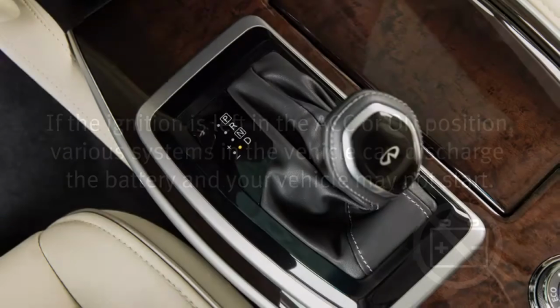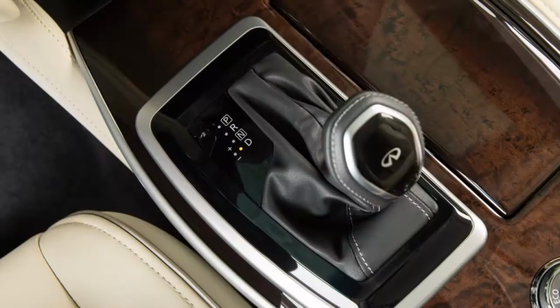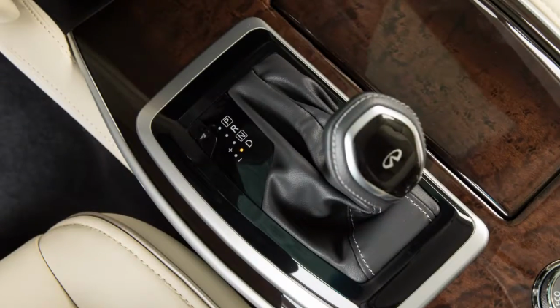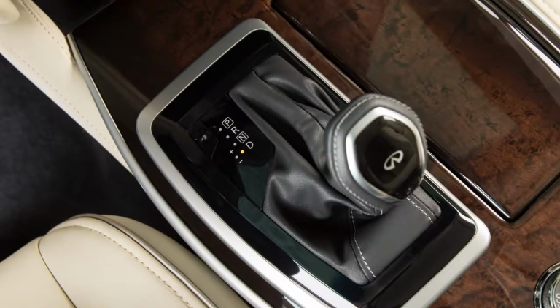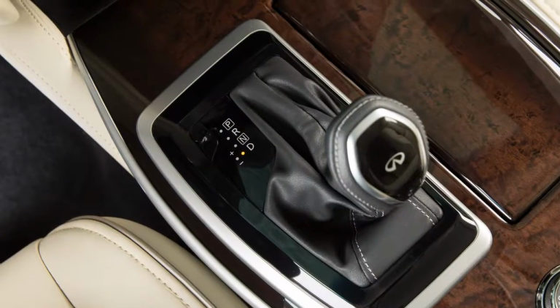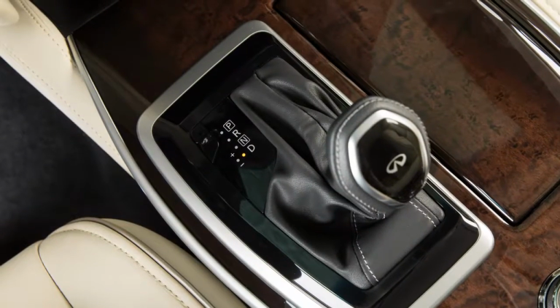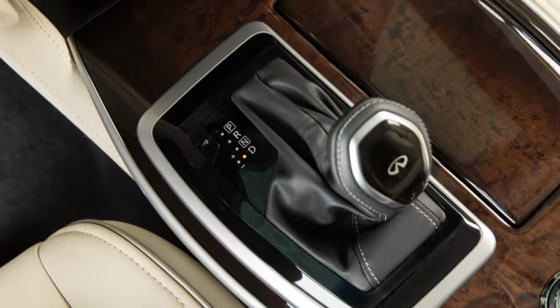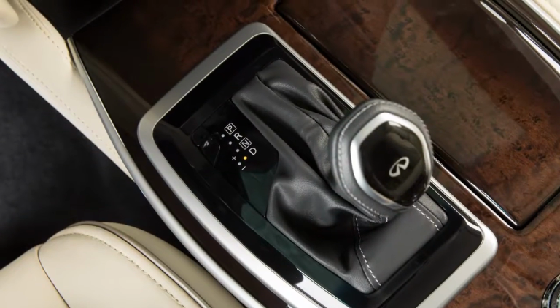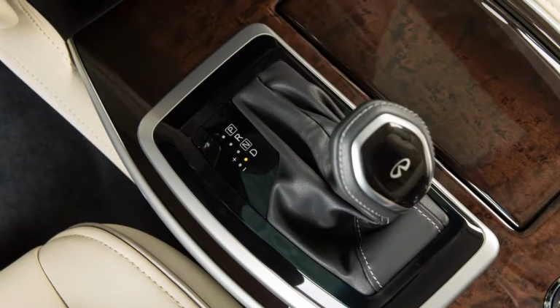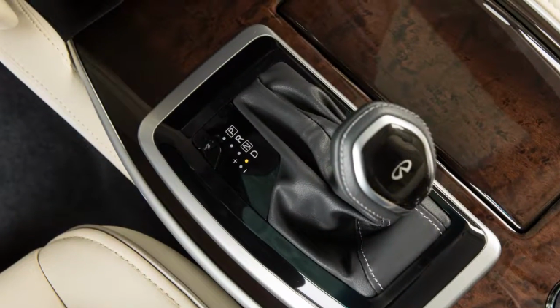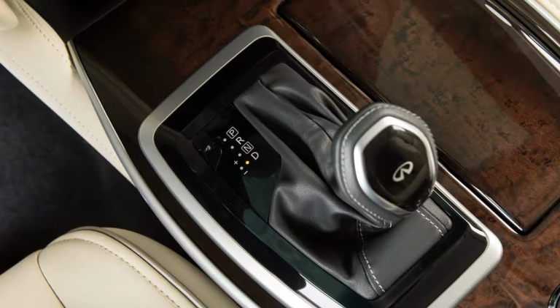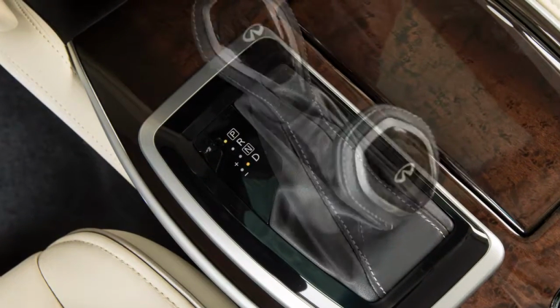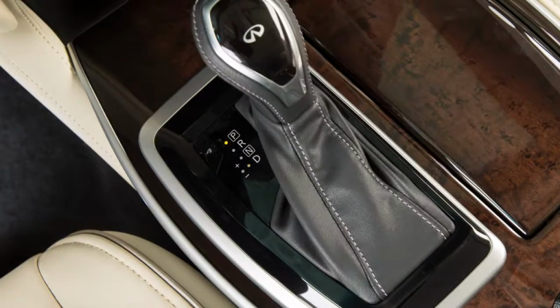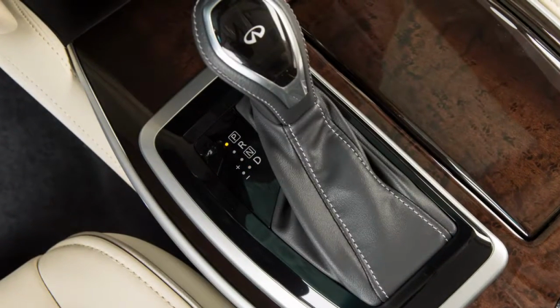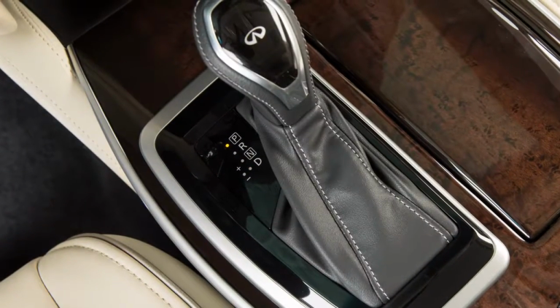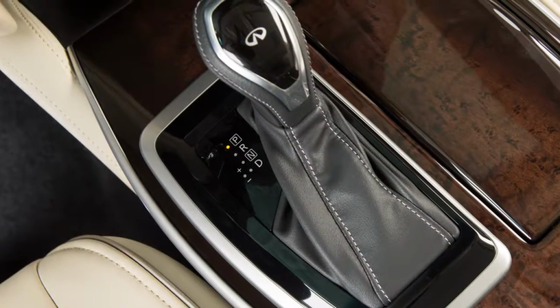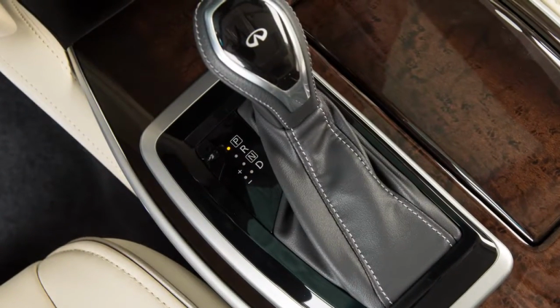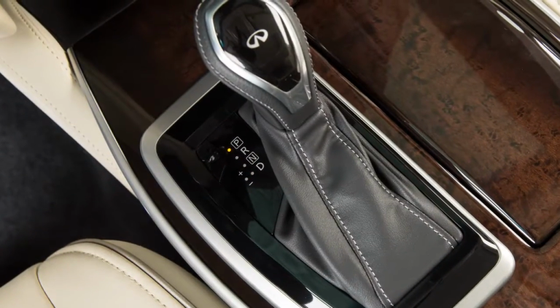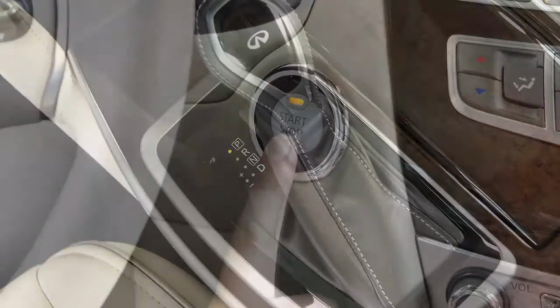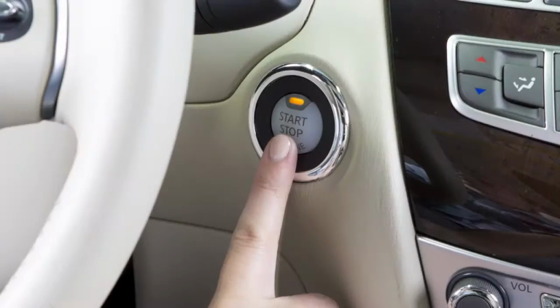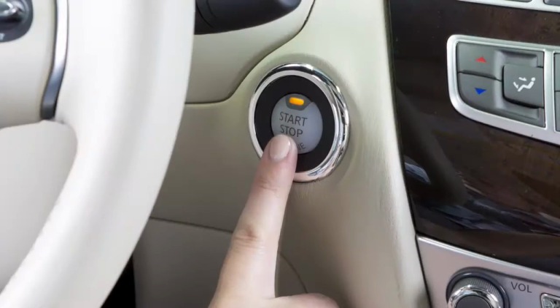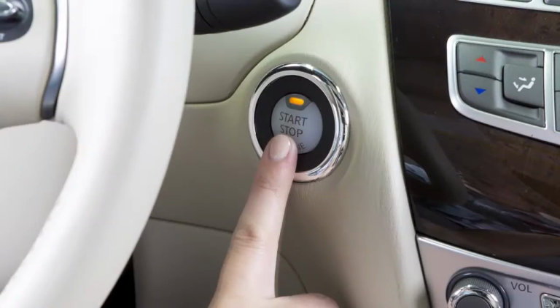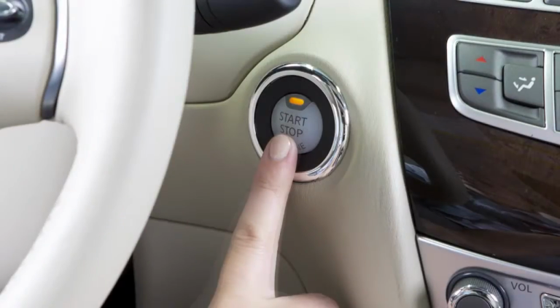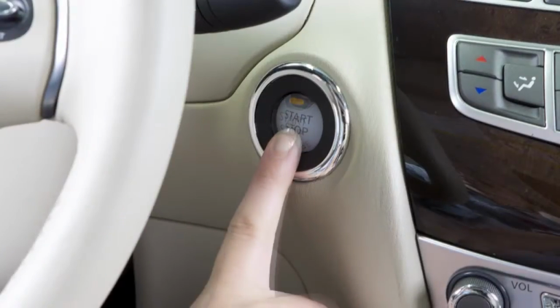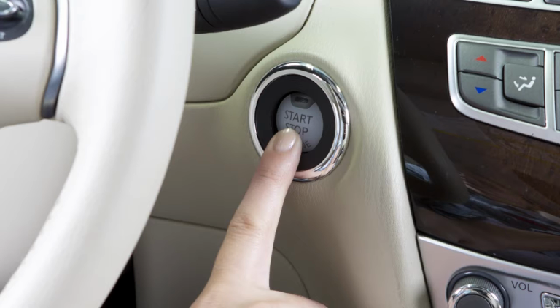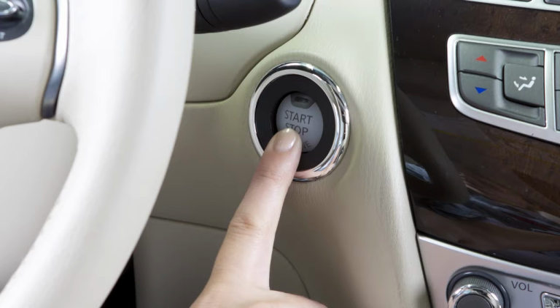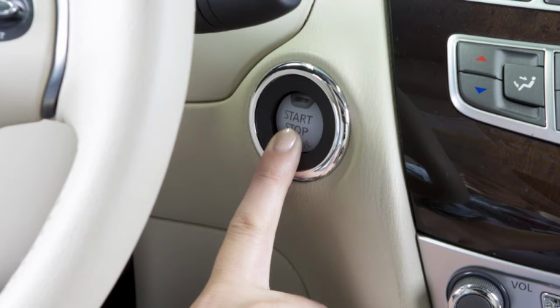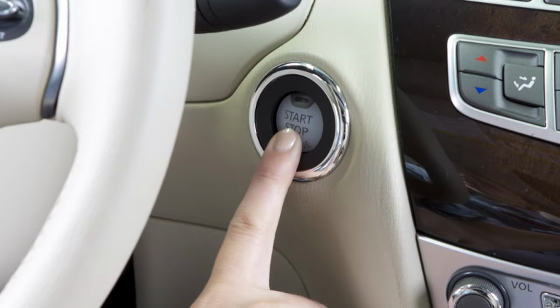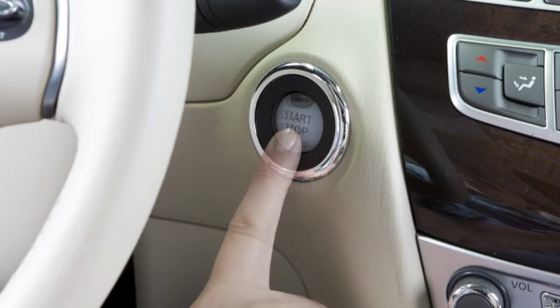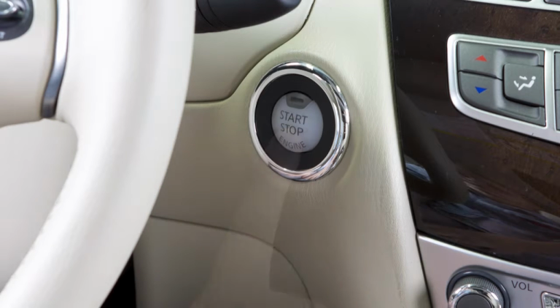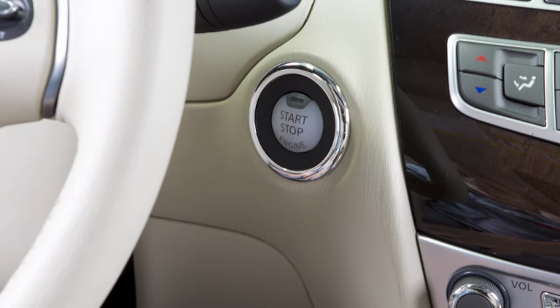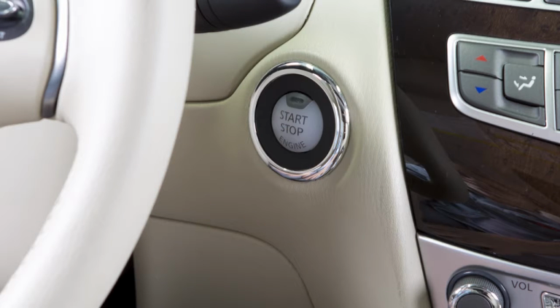To stop the engine, move the shift lever to the park position and push the ignition switch to the off position.